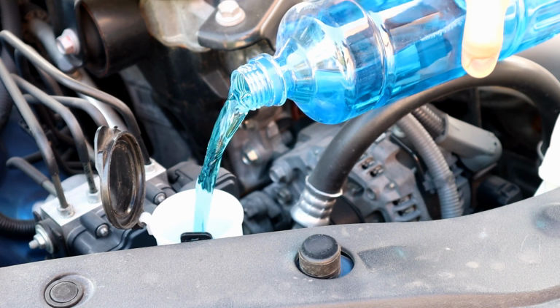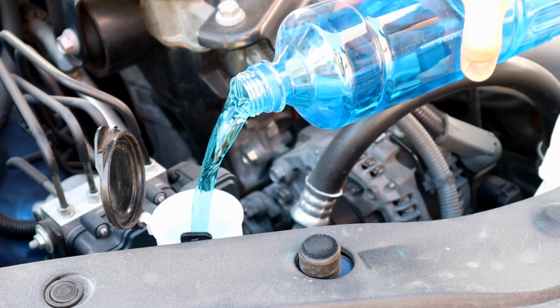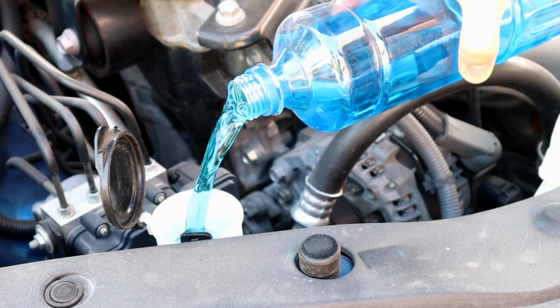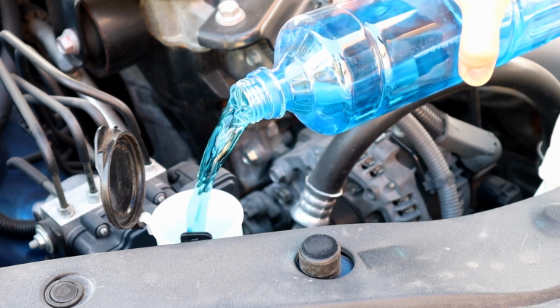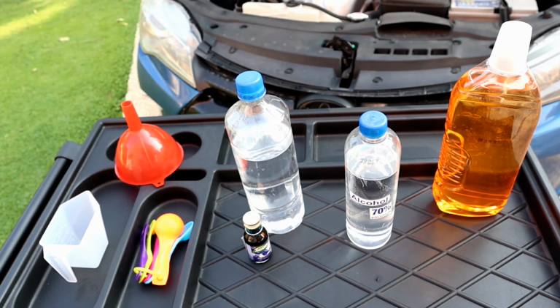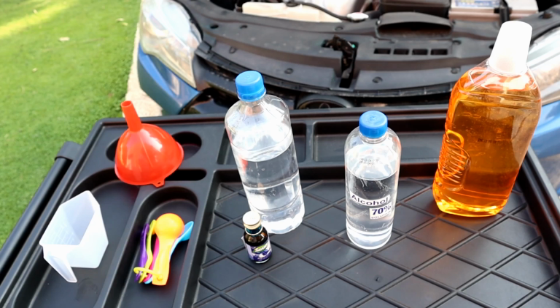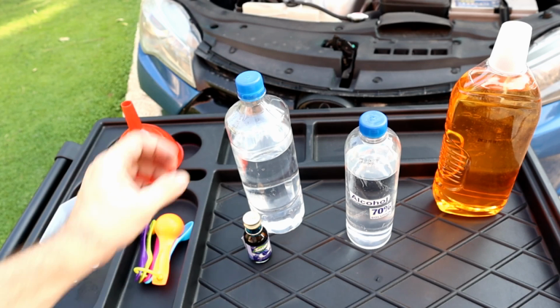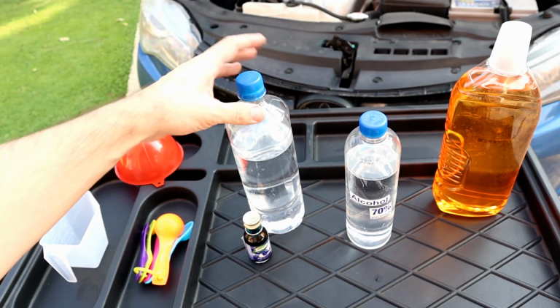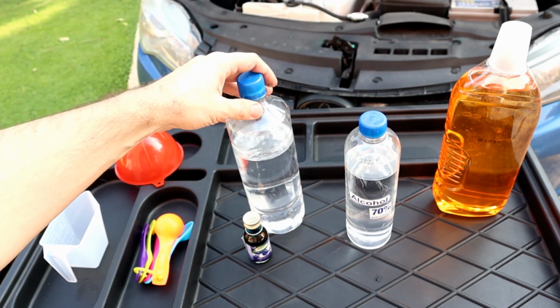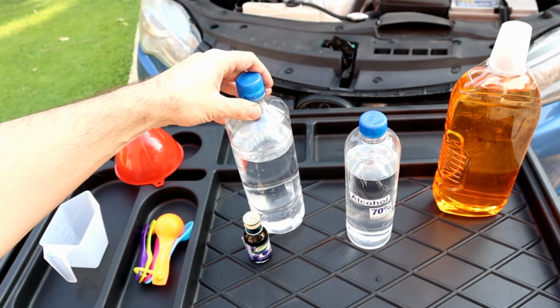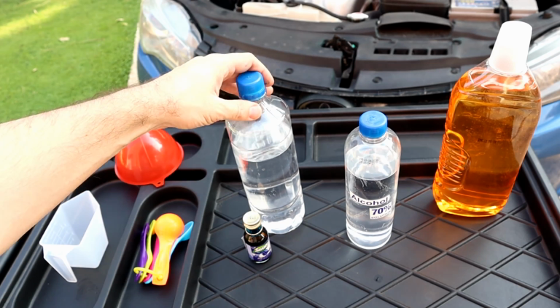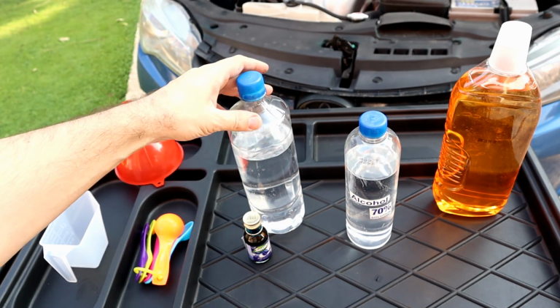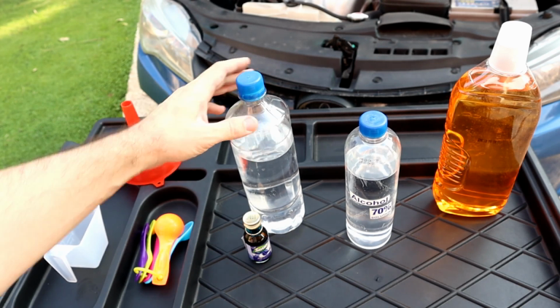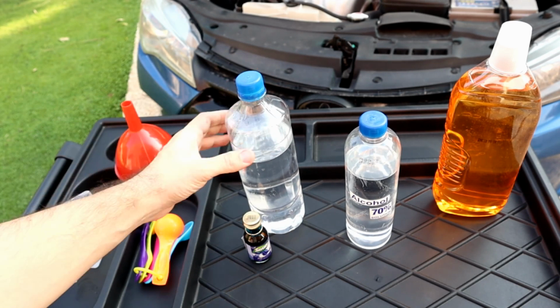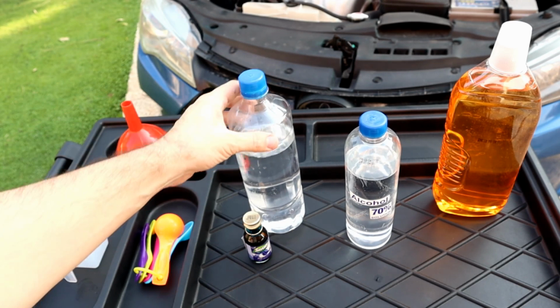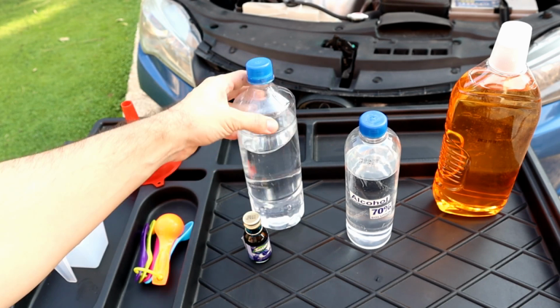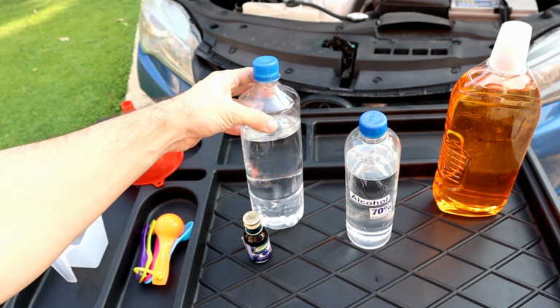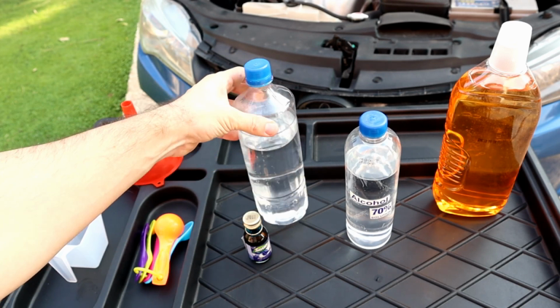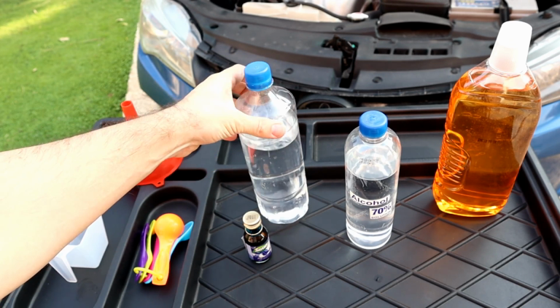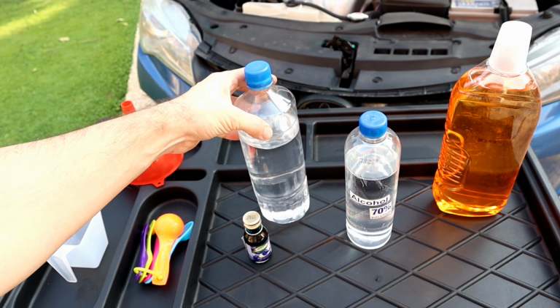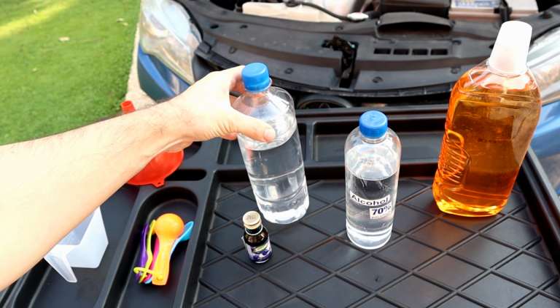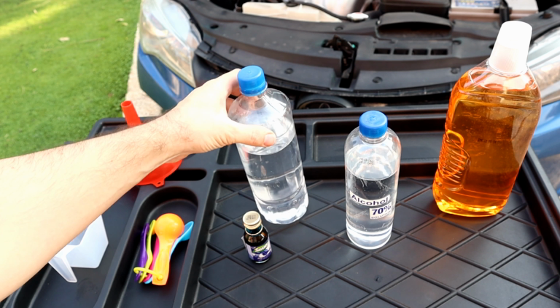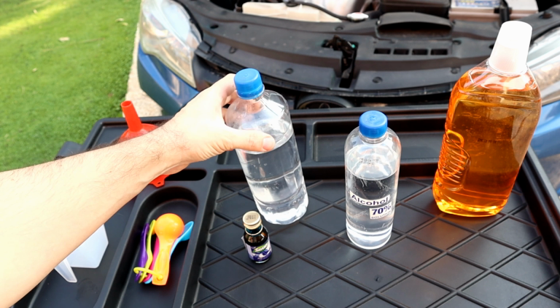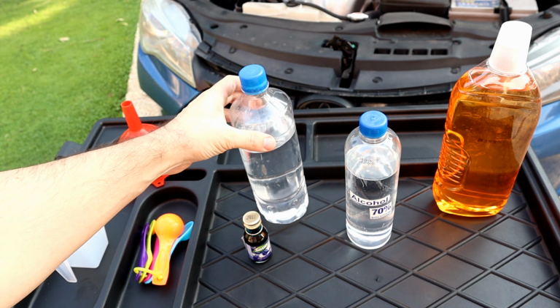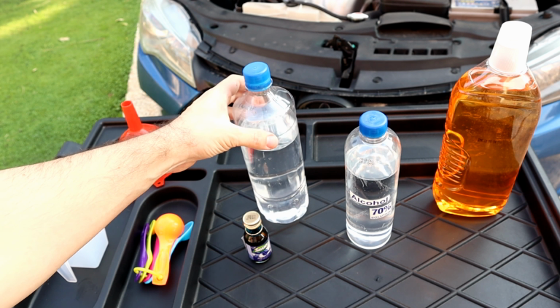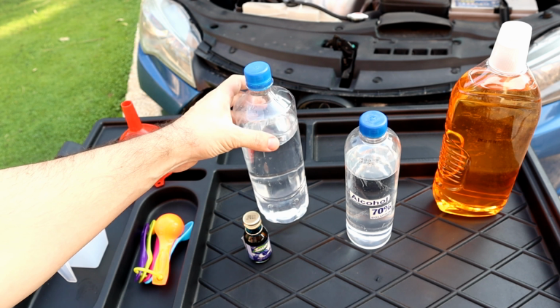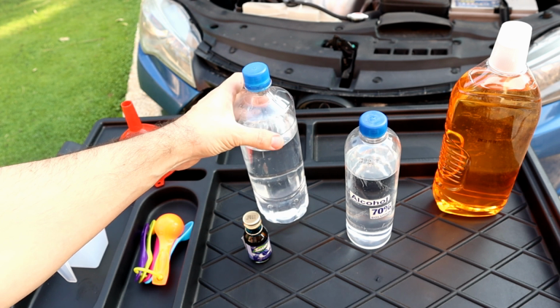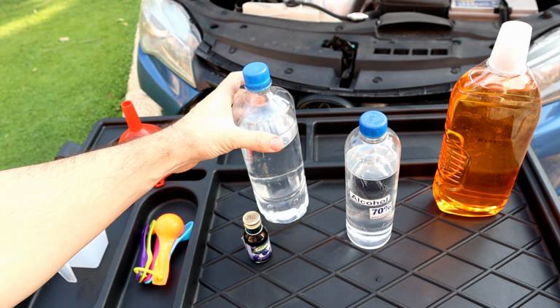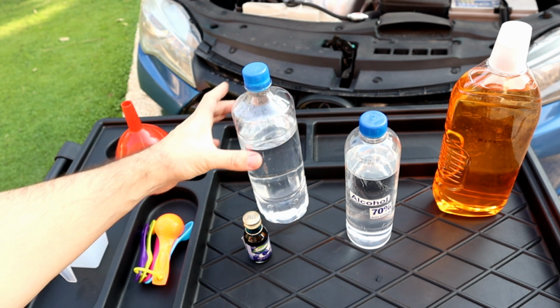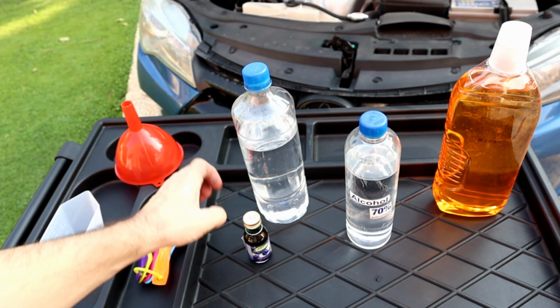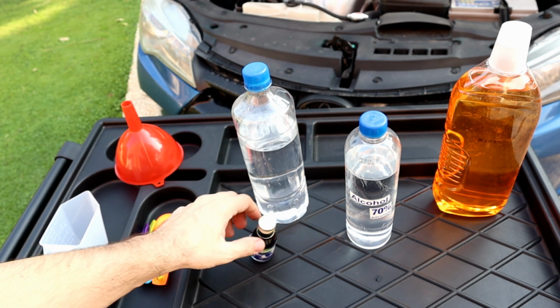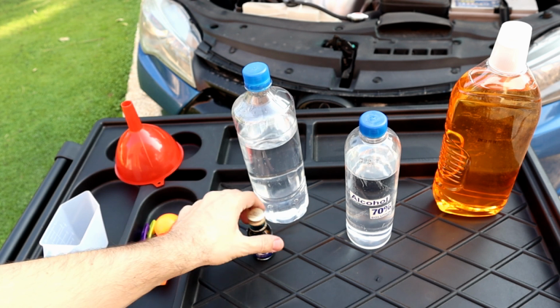We're going to need a liter of water. It must be distilled water, so it doesn't leave watermarks on the glass.